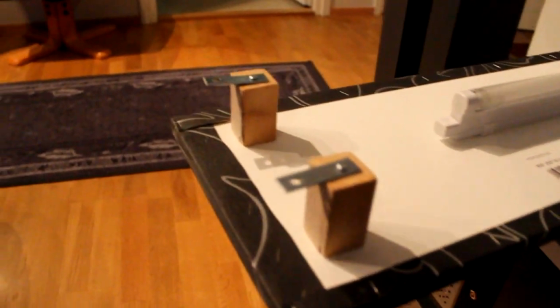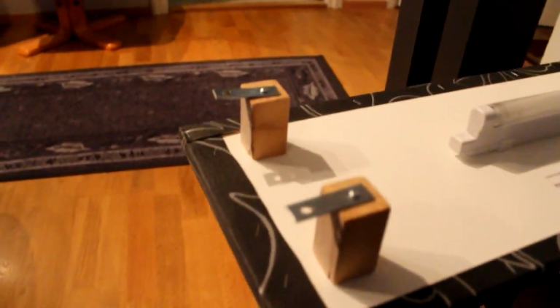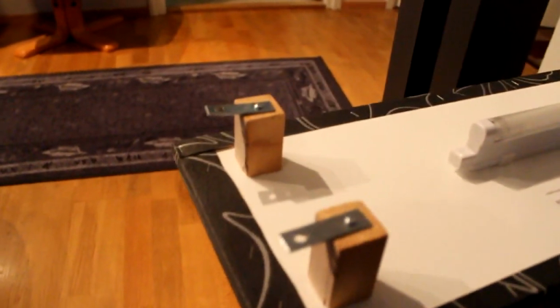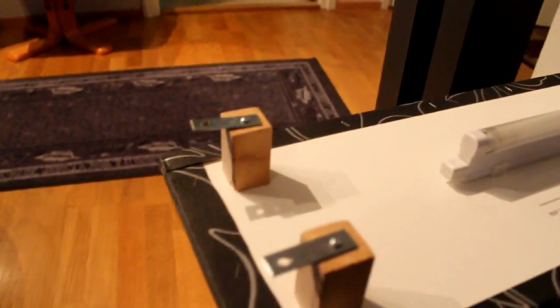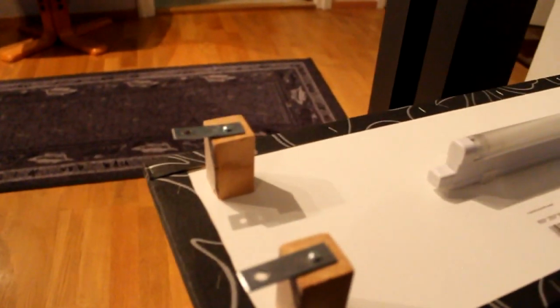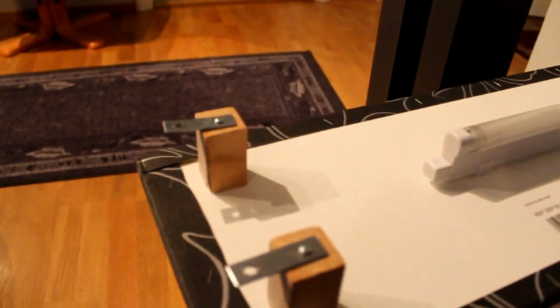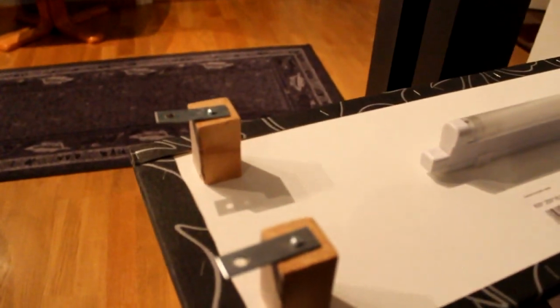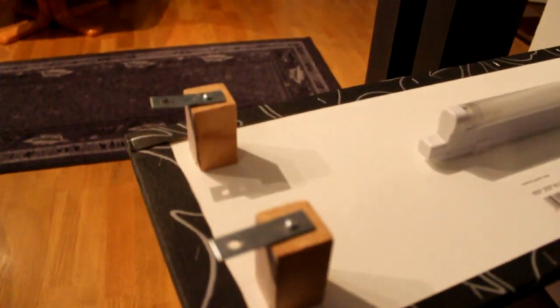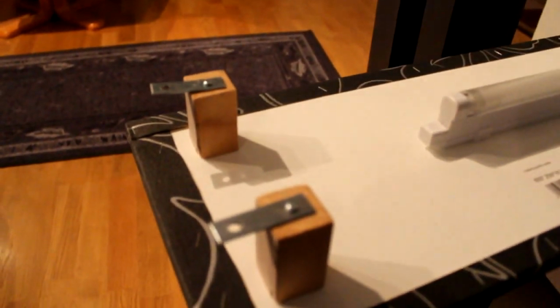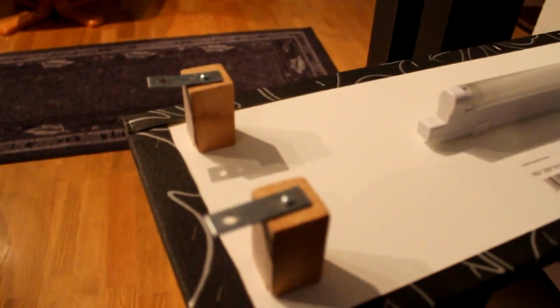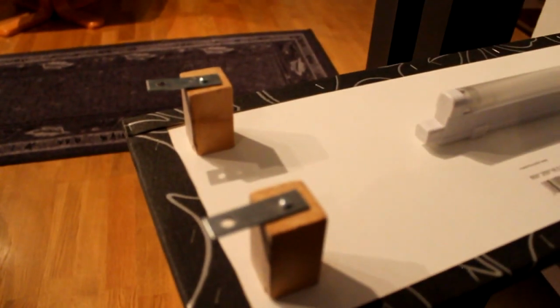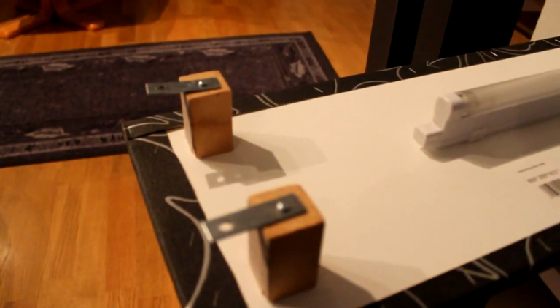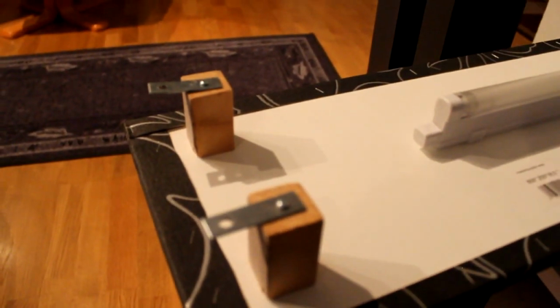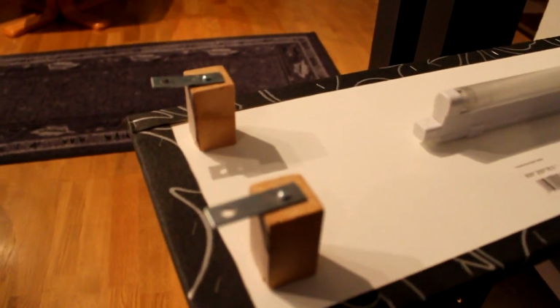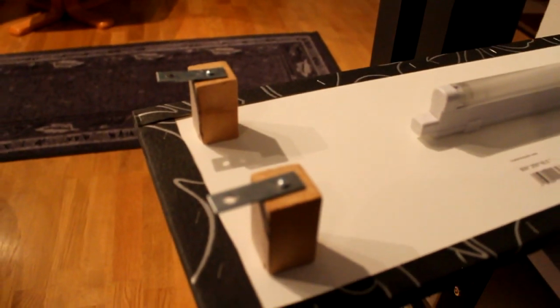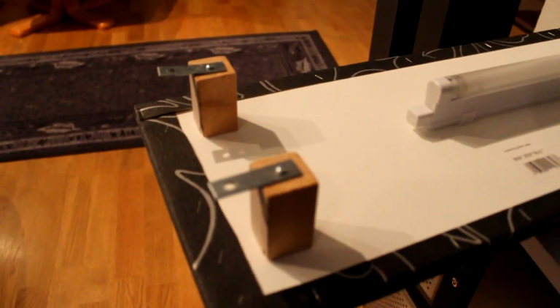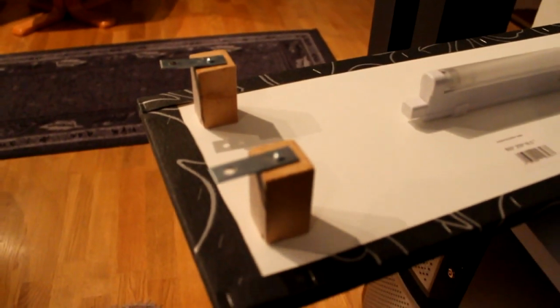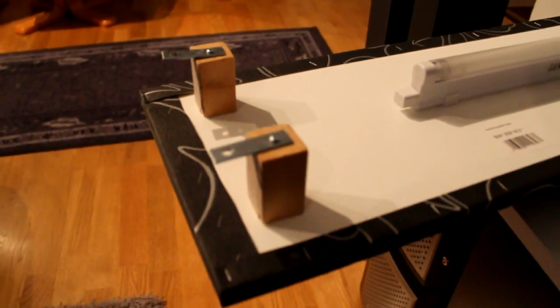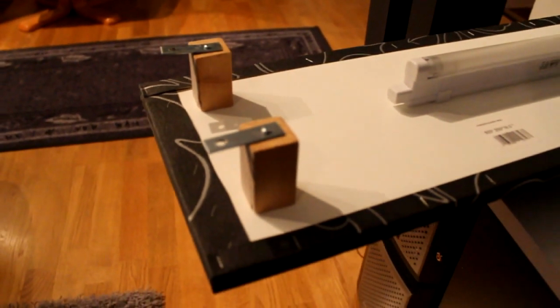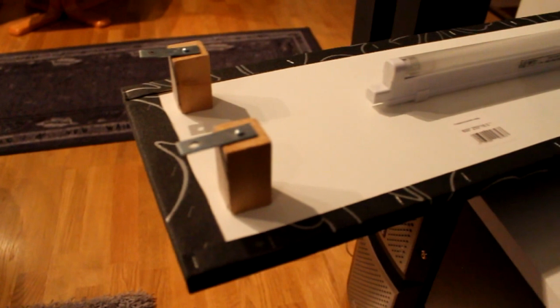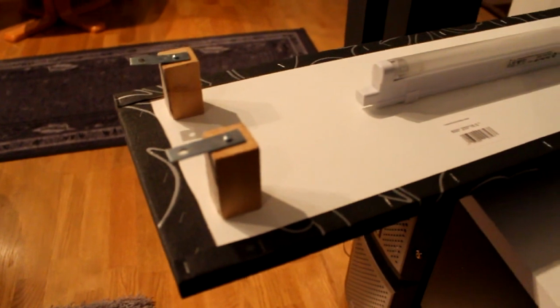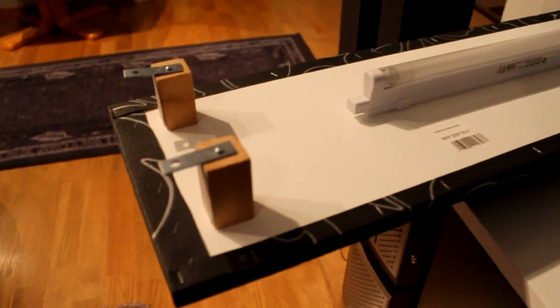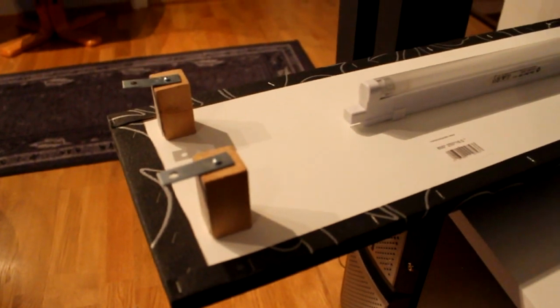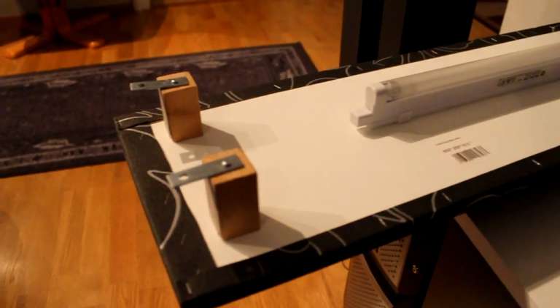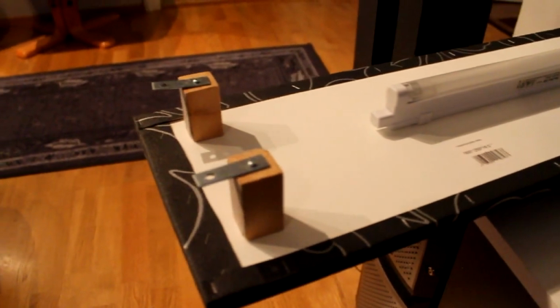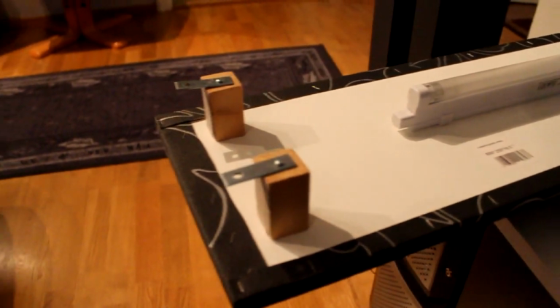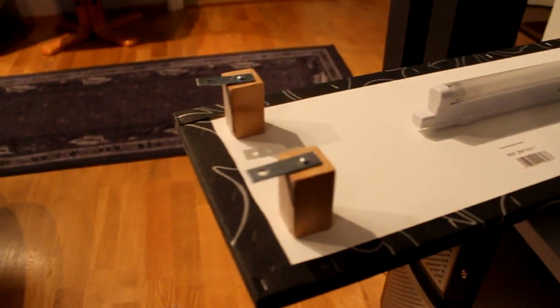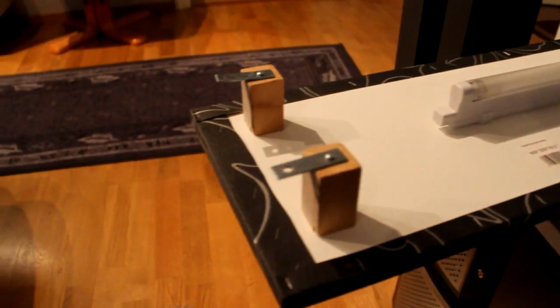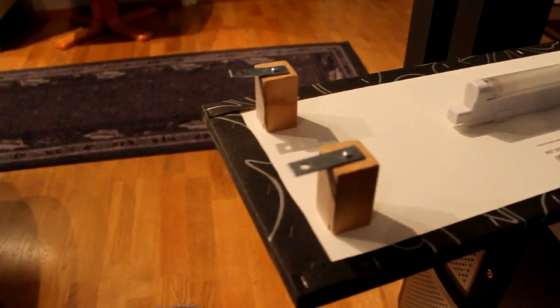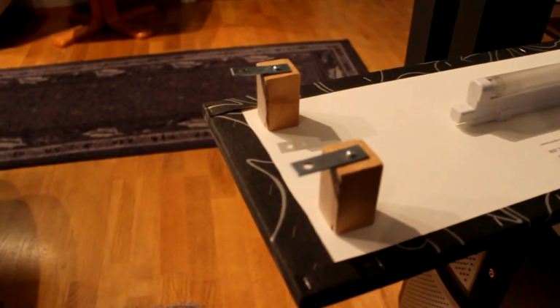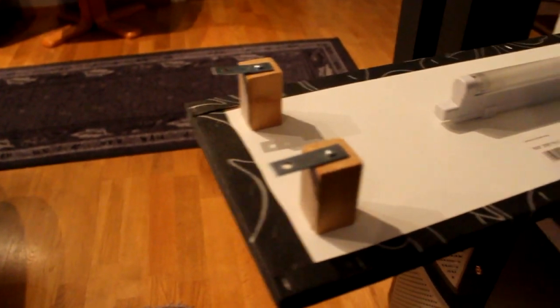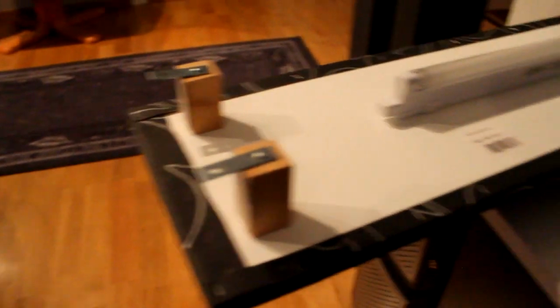And these make it so you can hang it on the wall. Very professional looking.